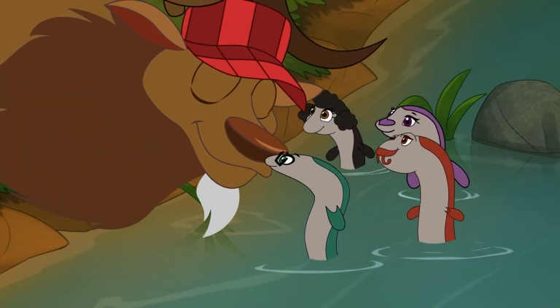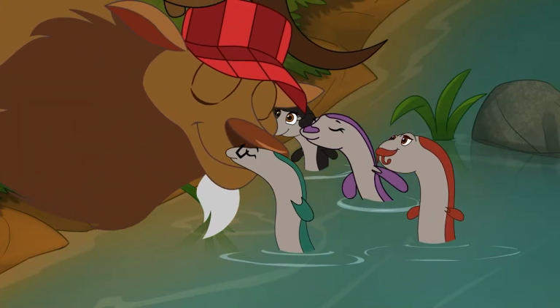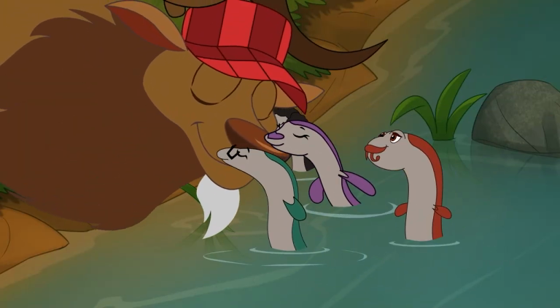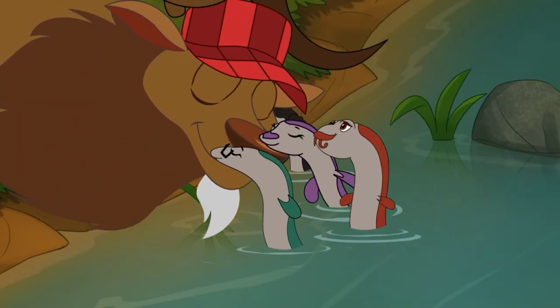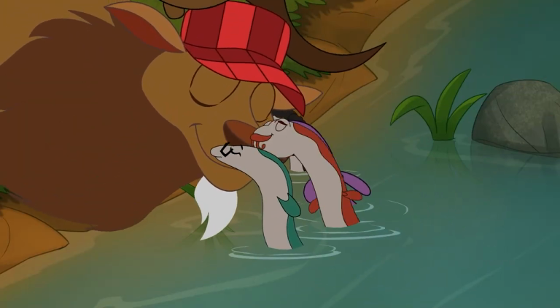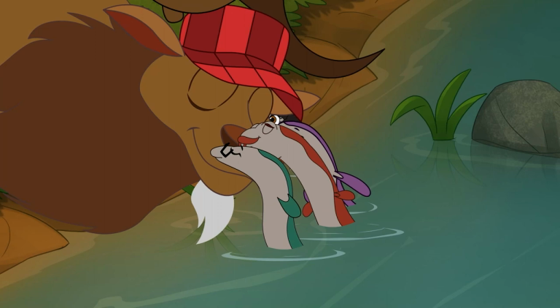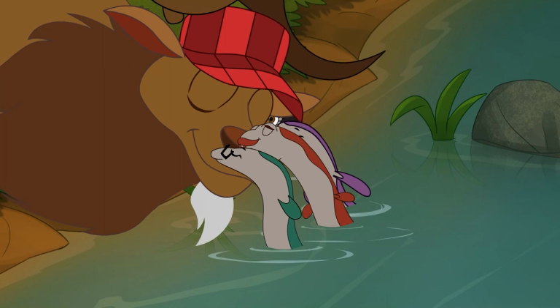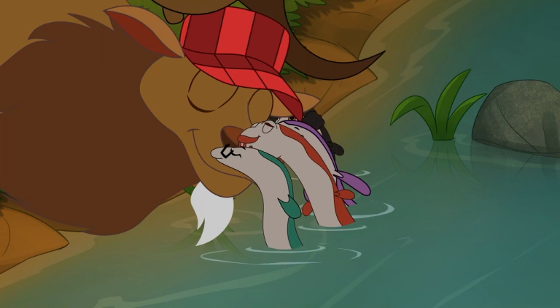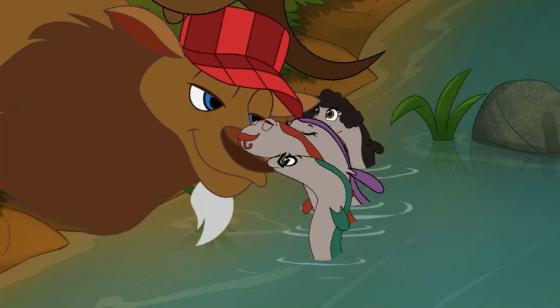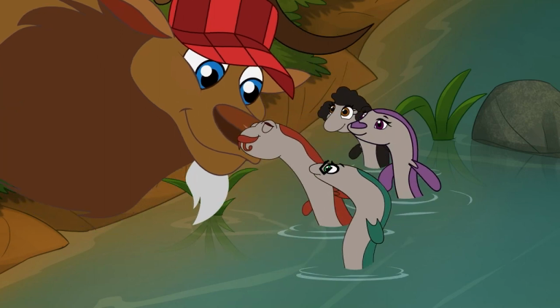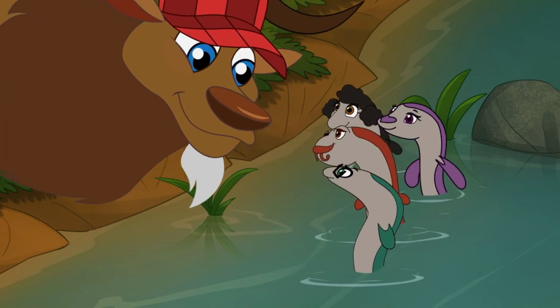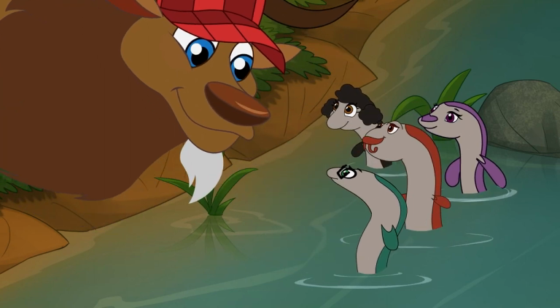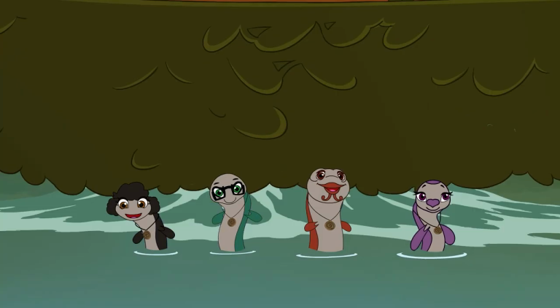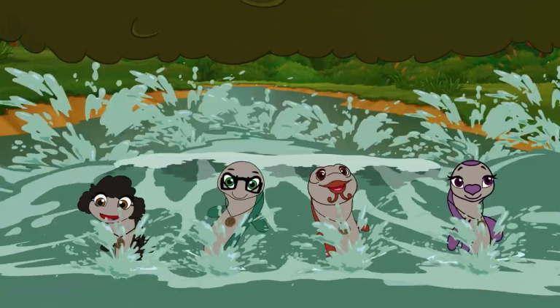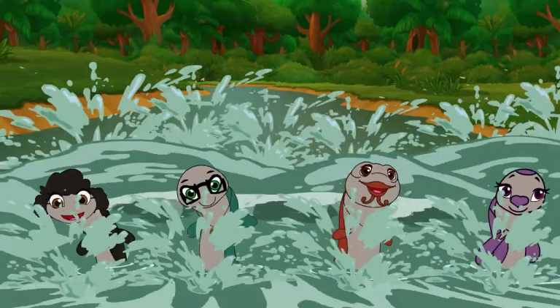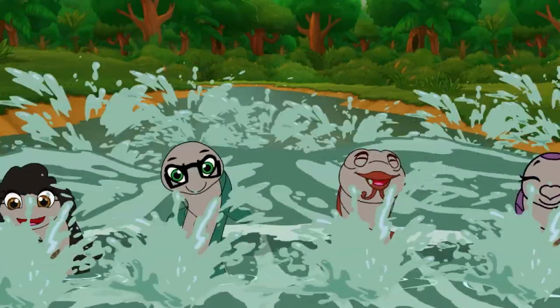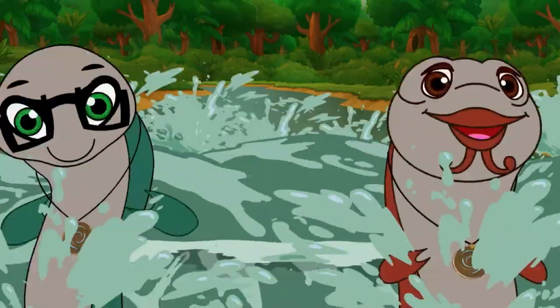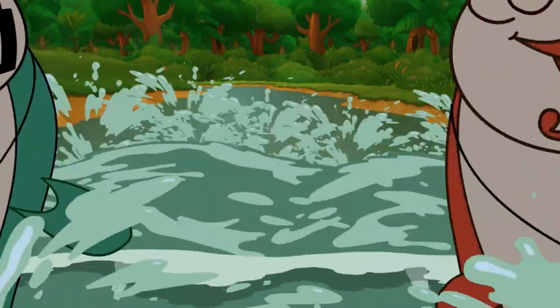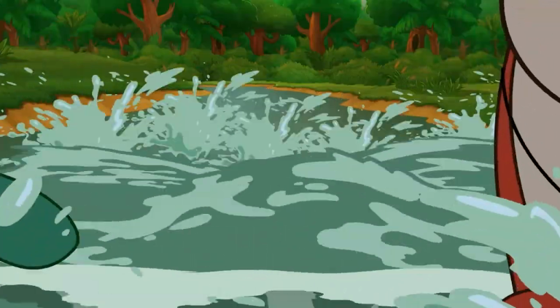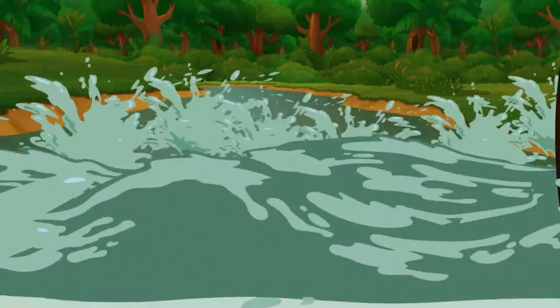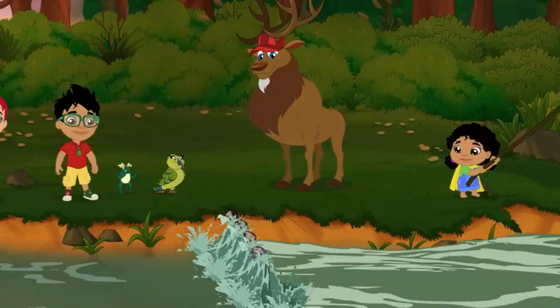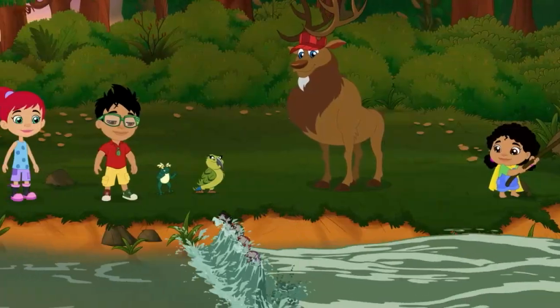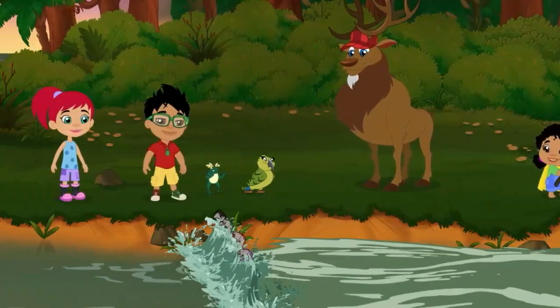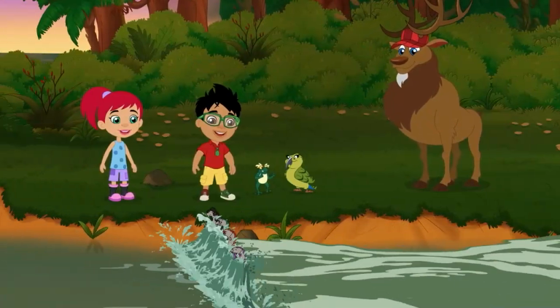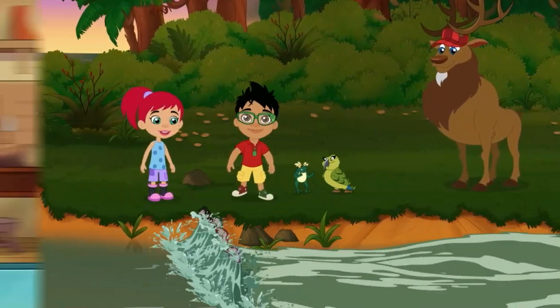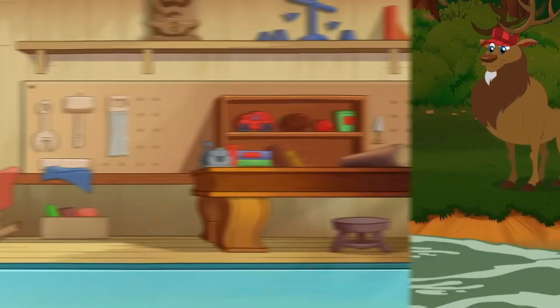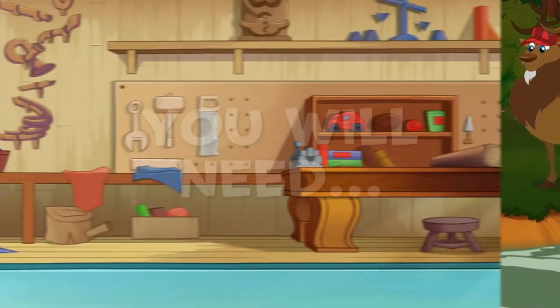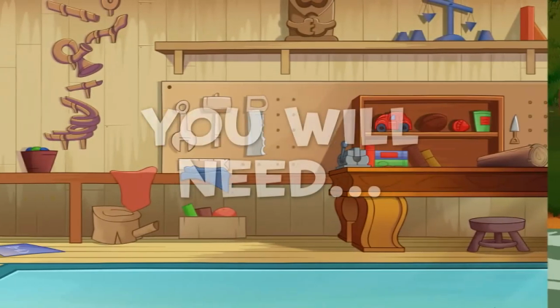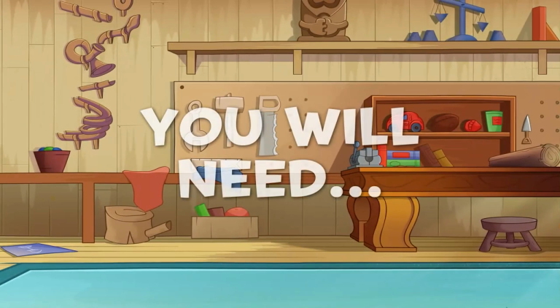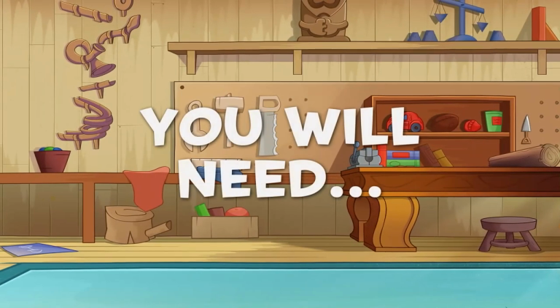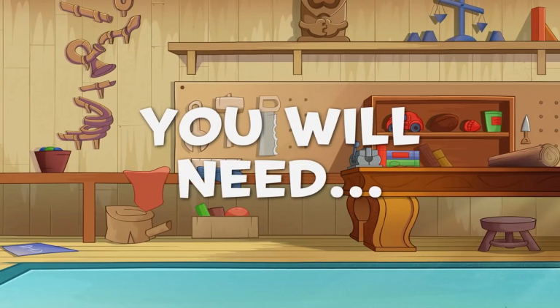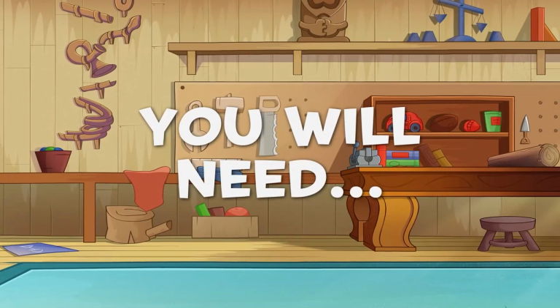Wappity's eel friends were so cool. Here's how to make your own eel buddy.